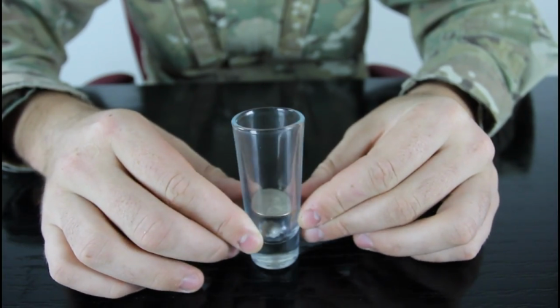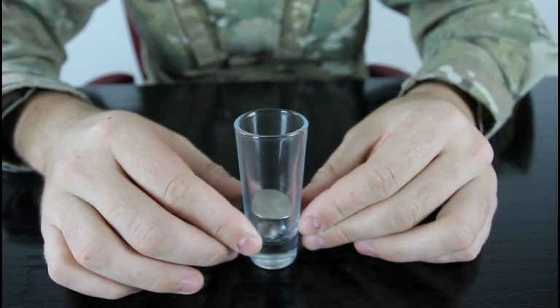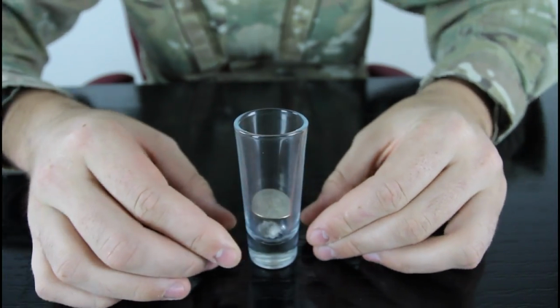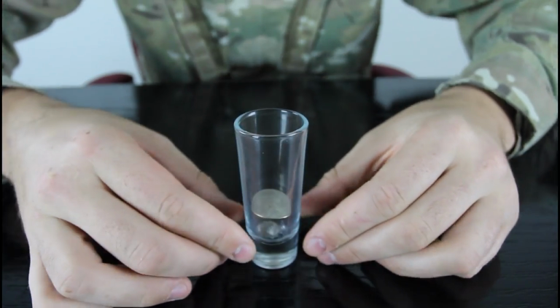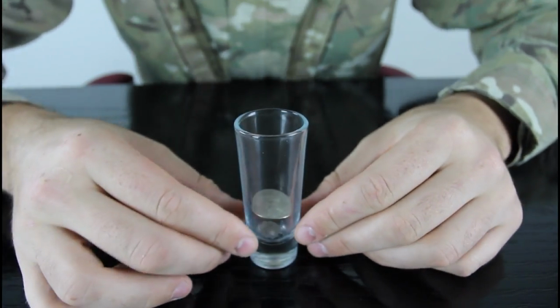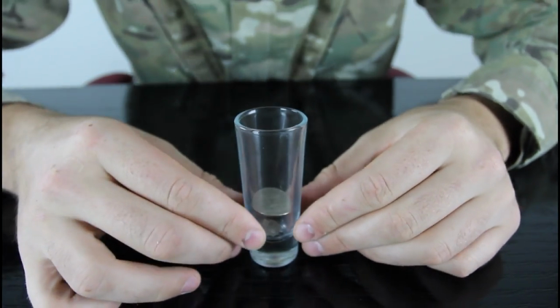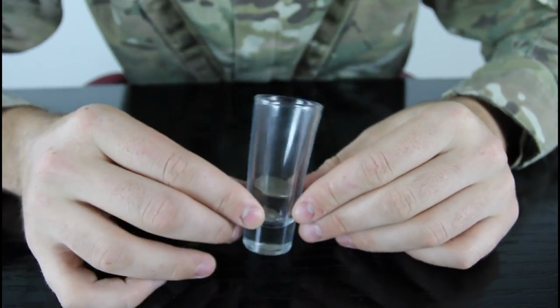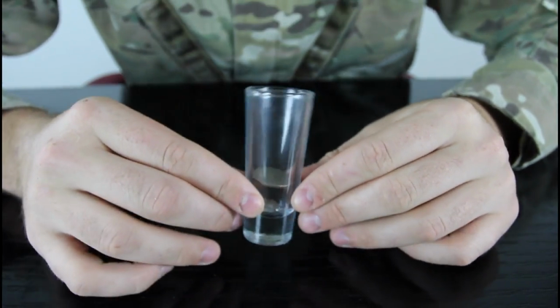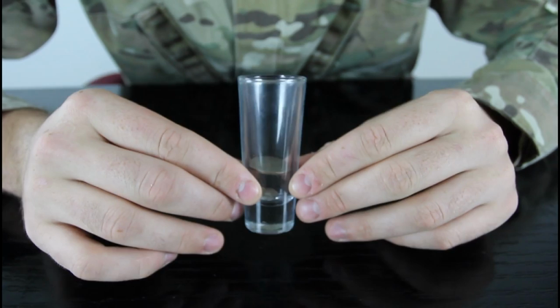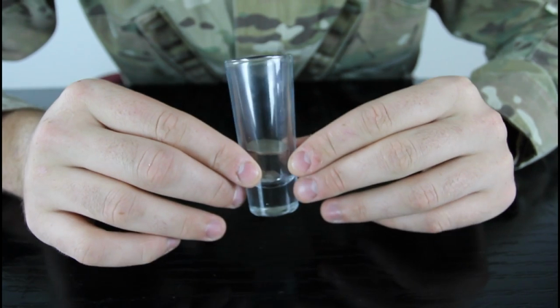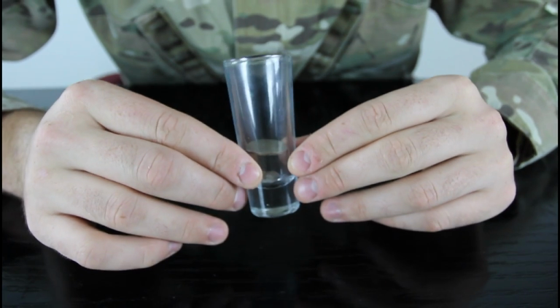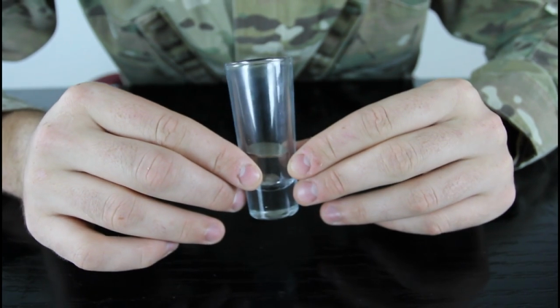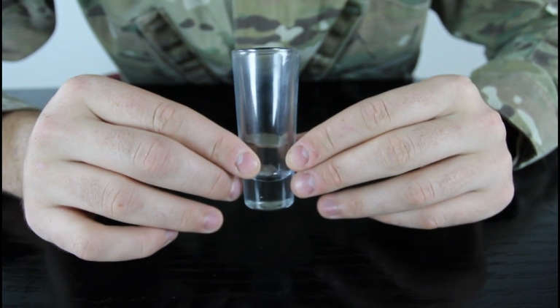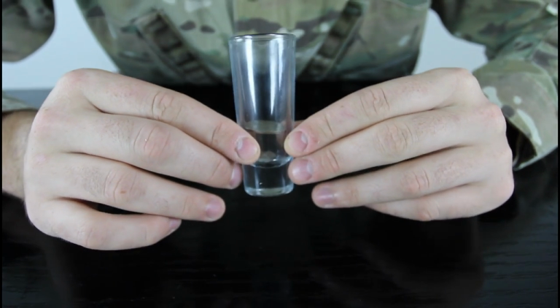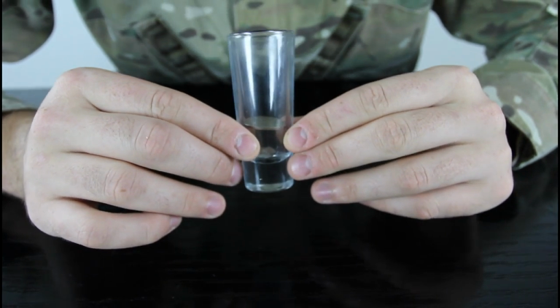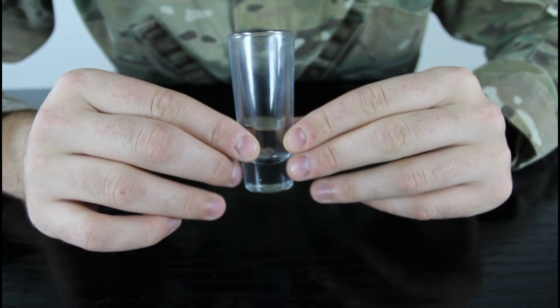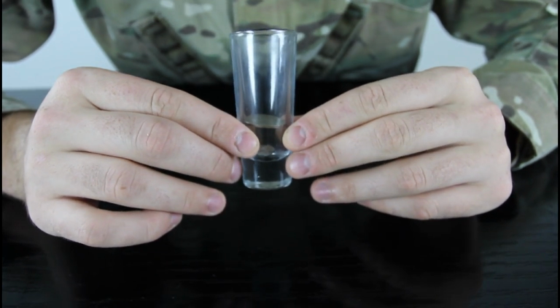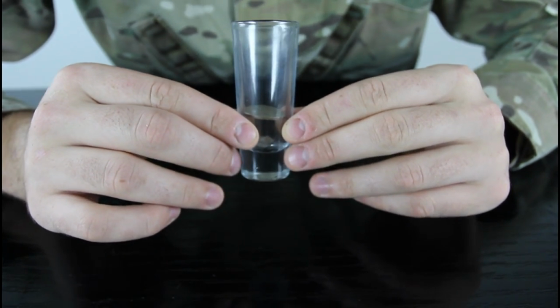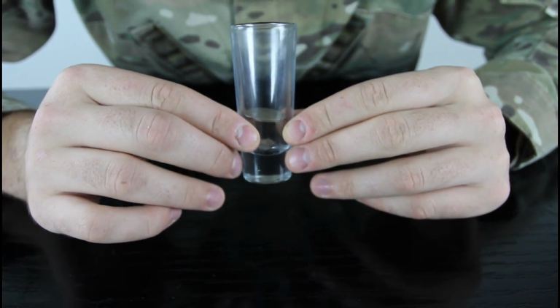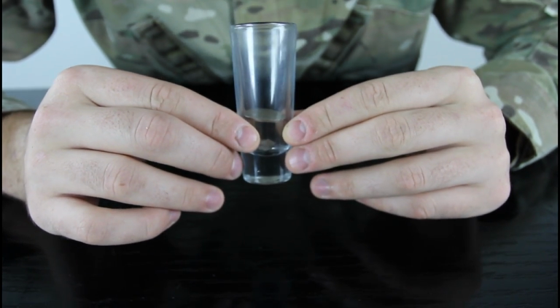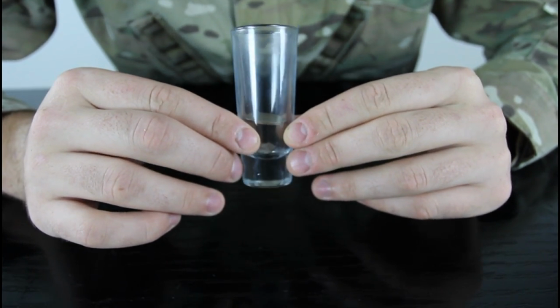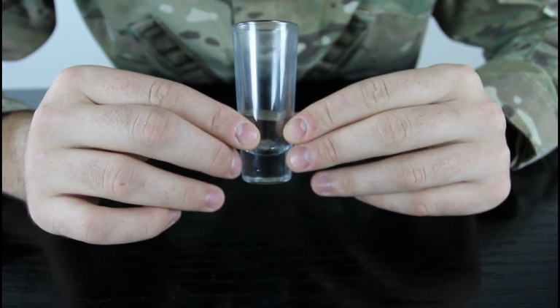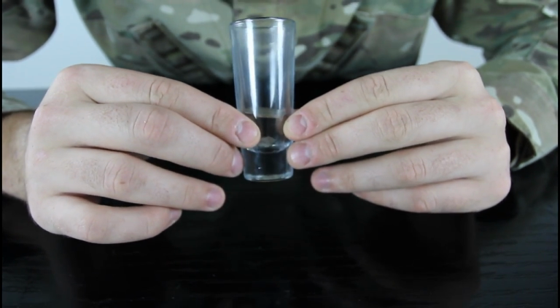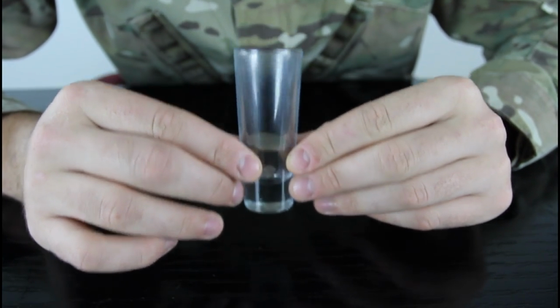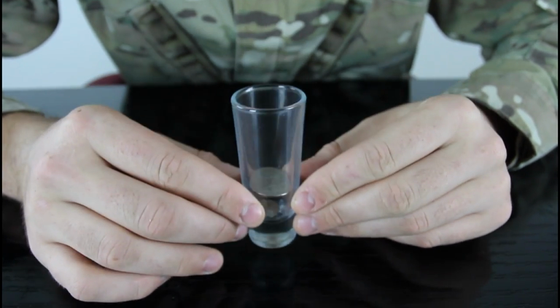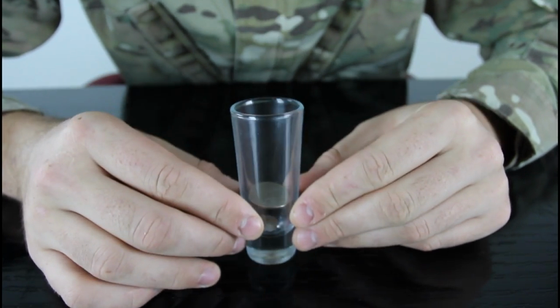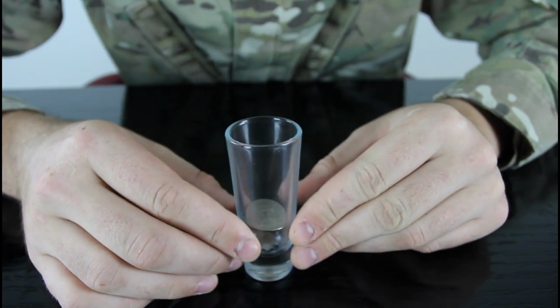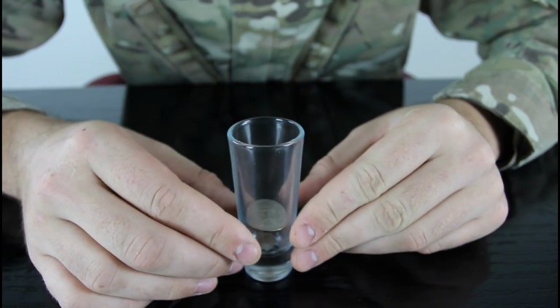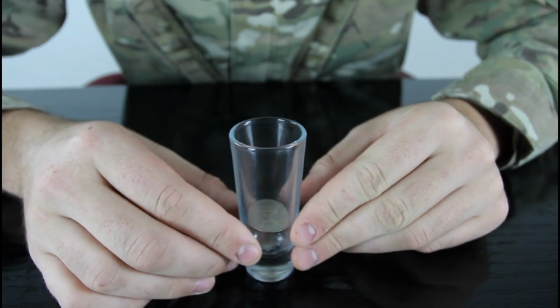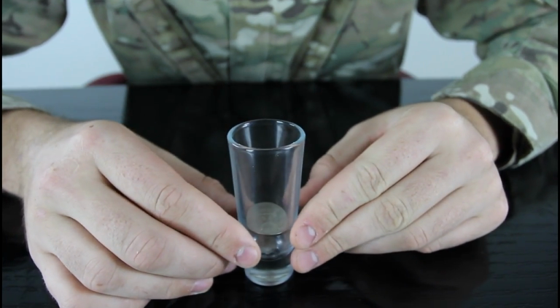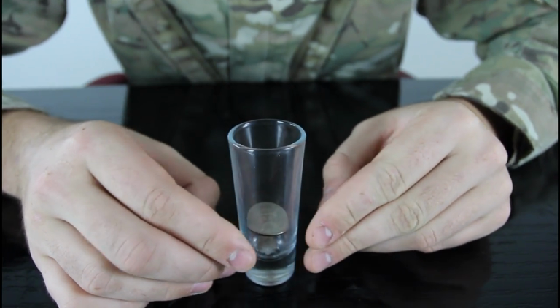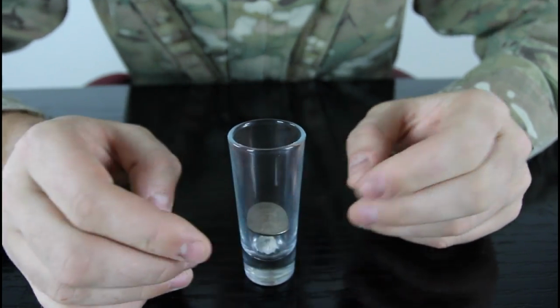So most people will try to blow and they're gonna fail.